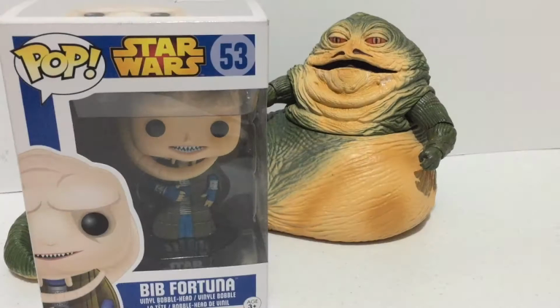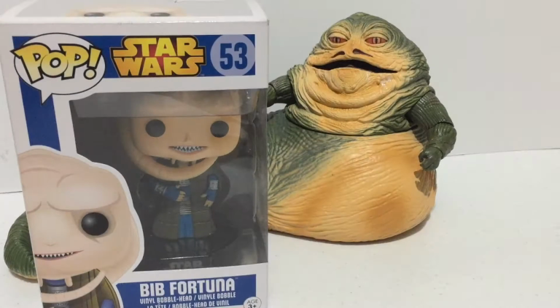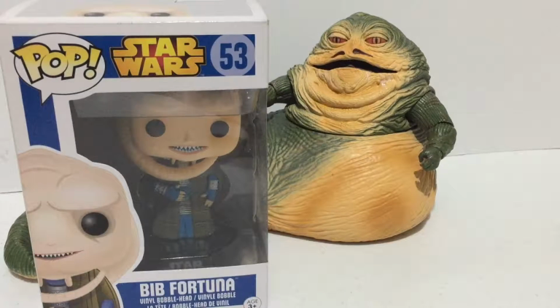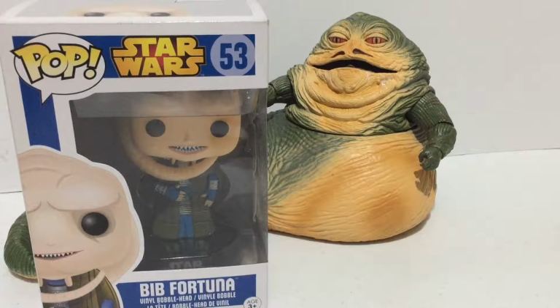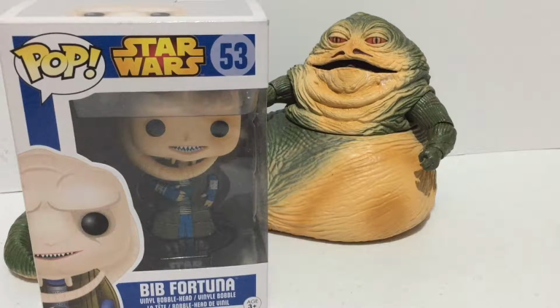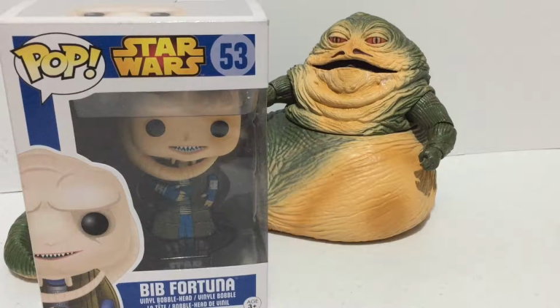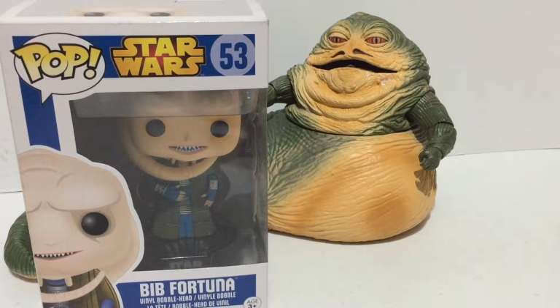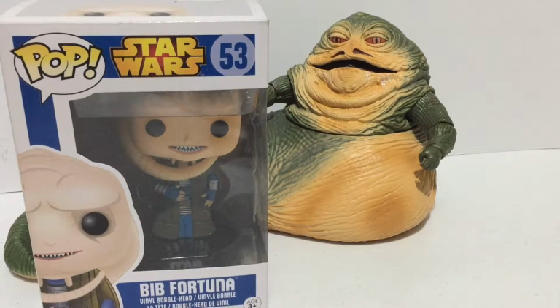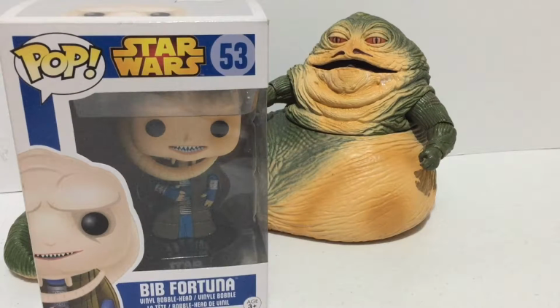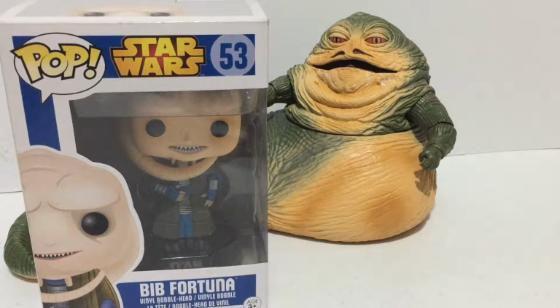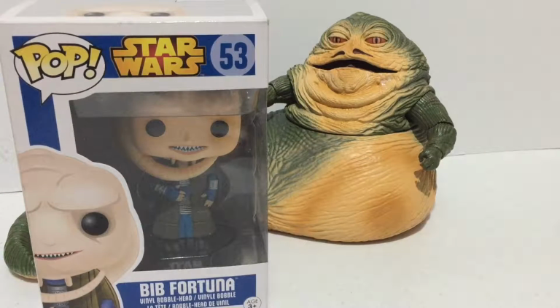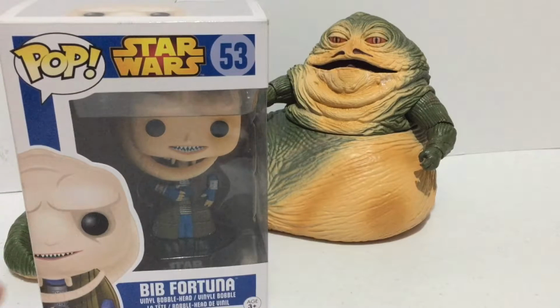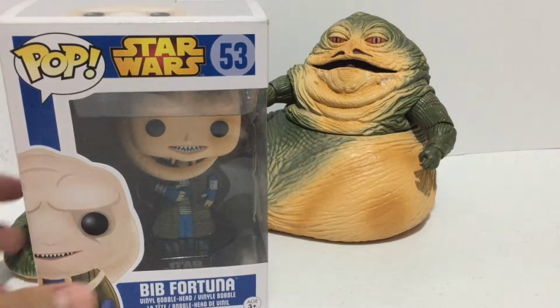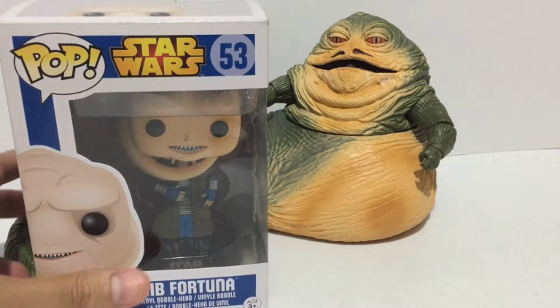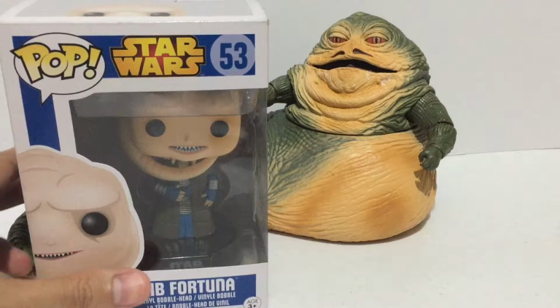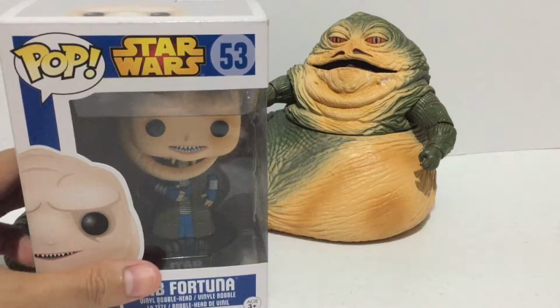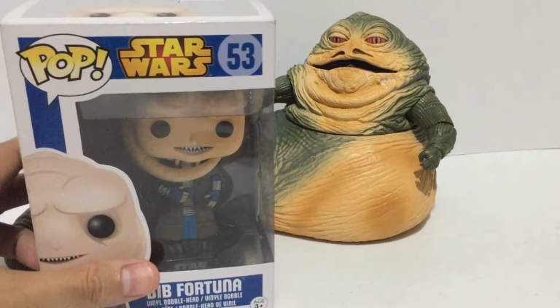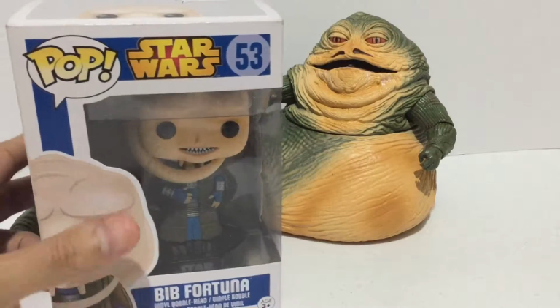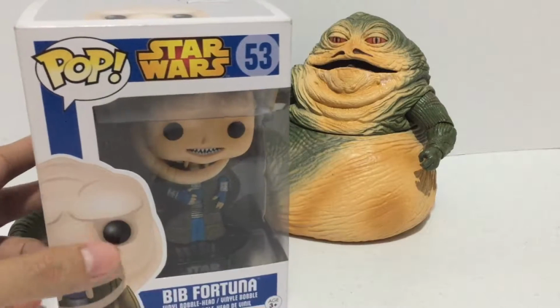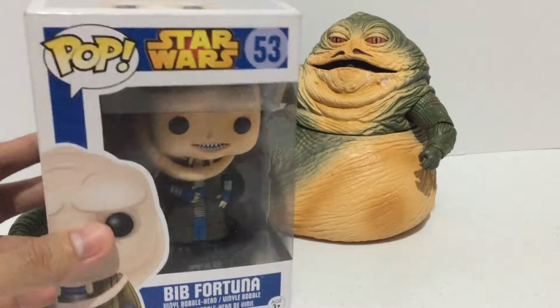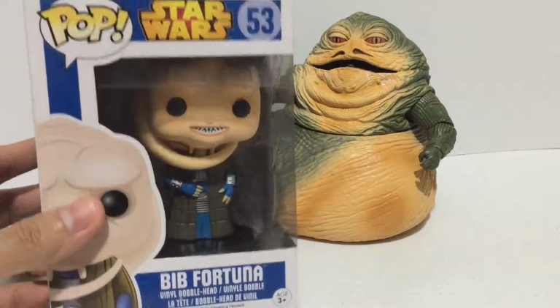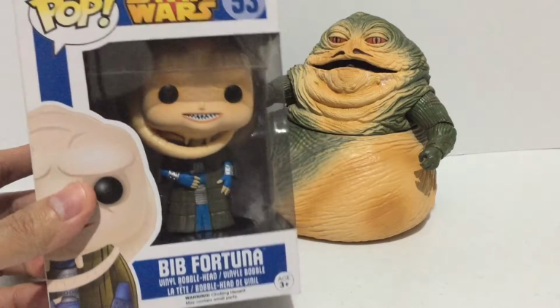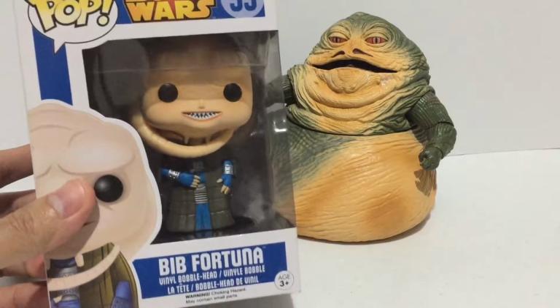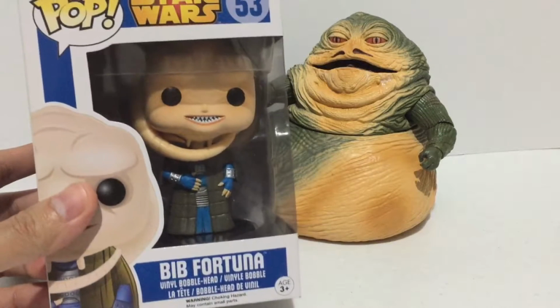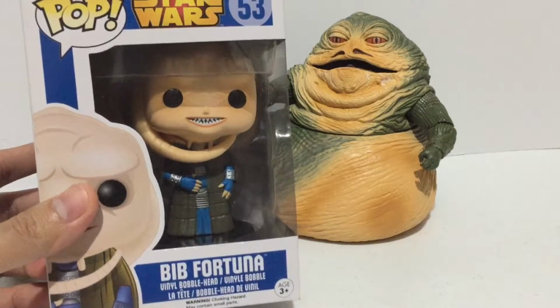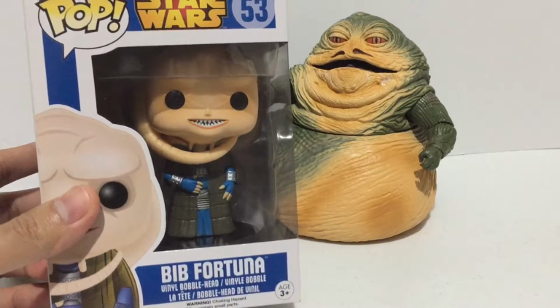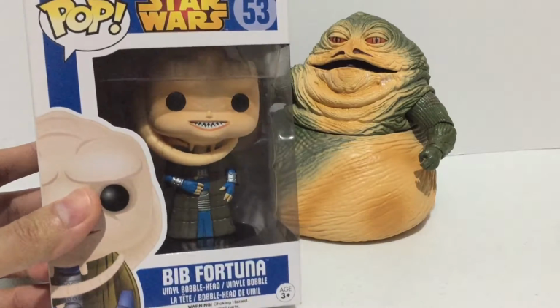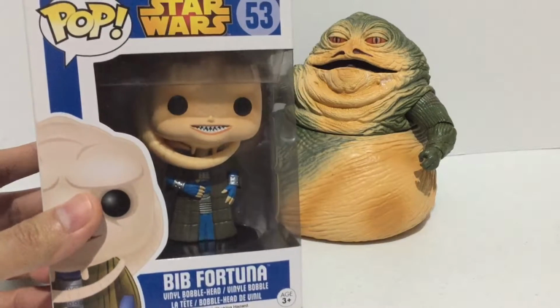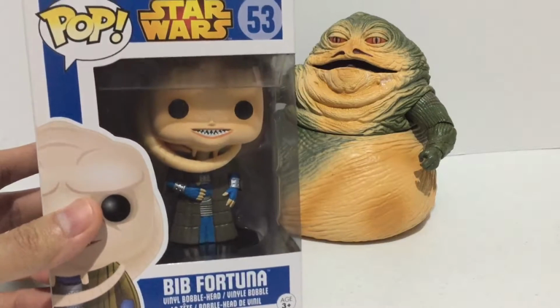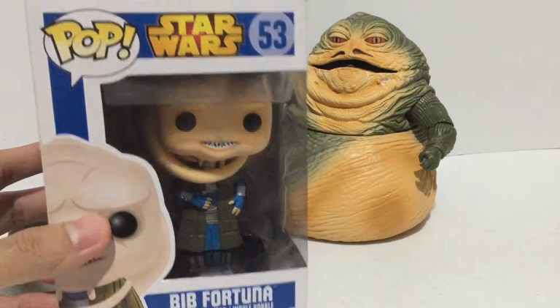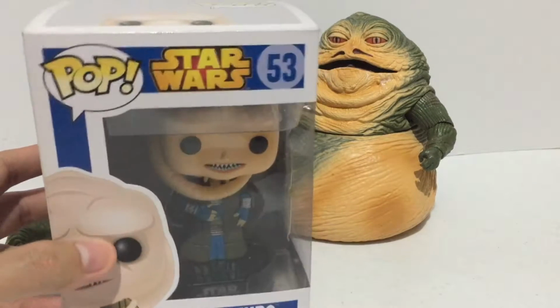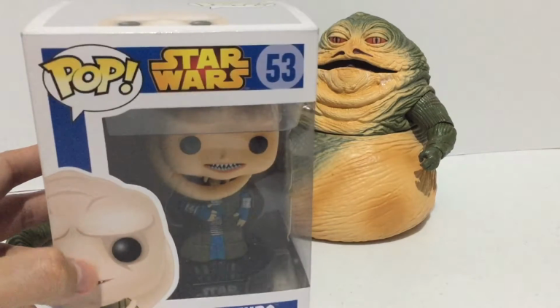Hi guys, welcome to another toy unboxing review. This is the Funko Pop Star Wars Bib Fortuna.